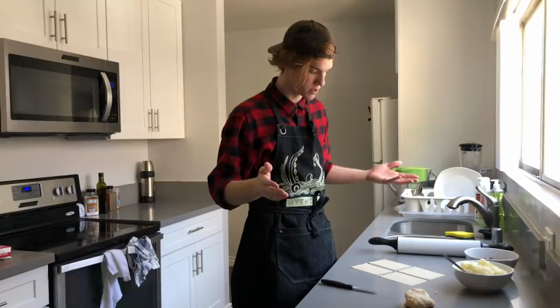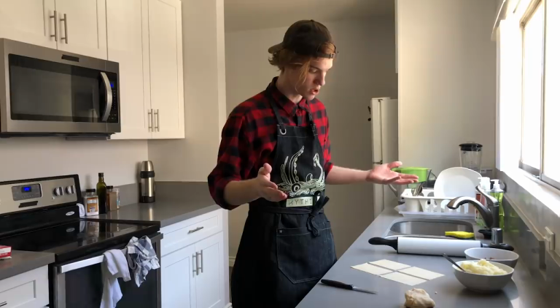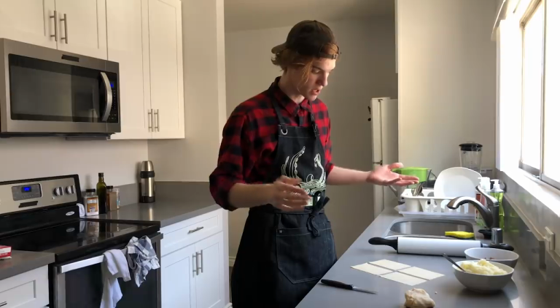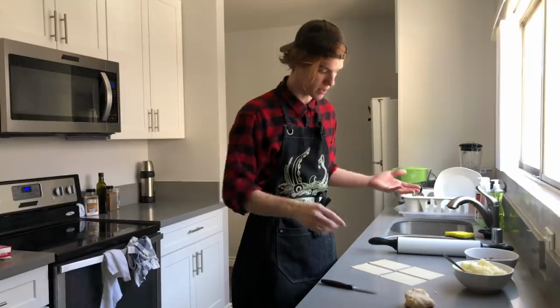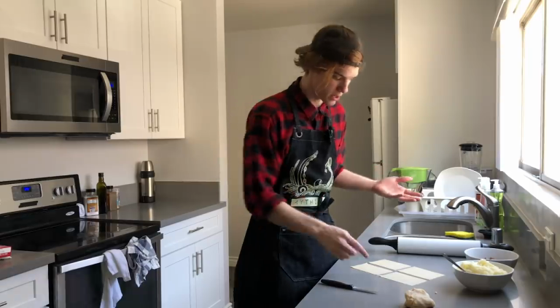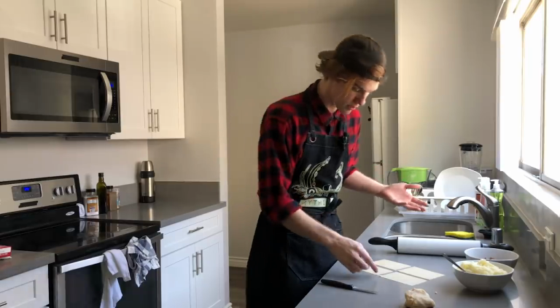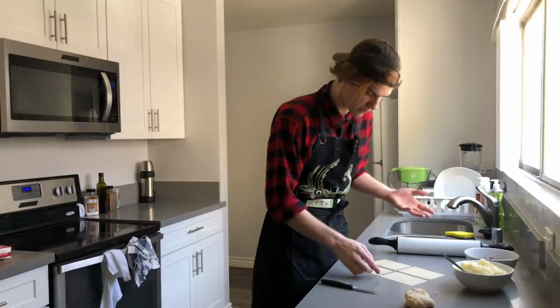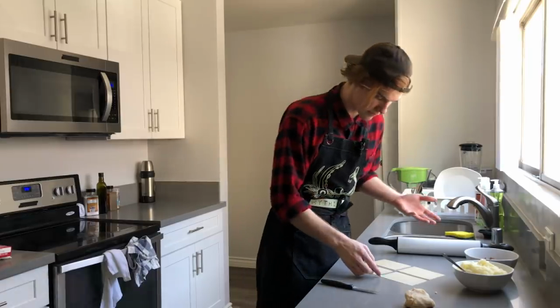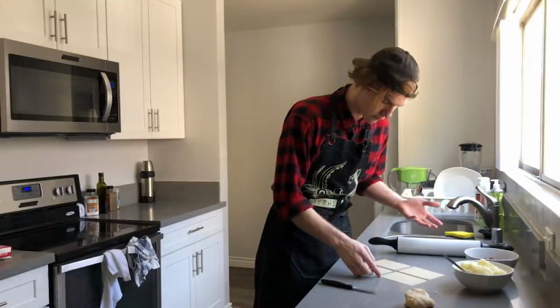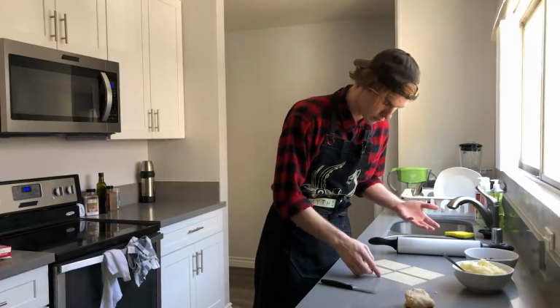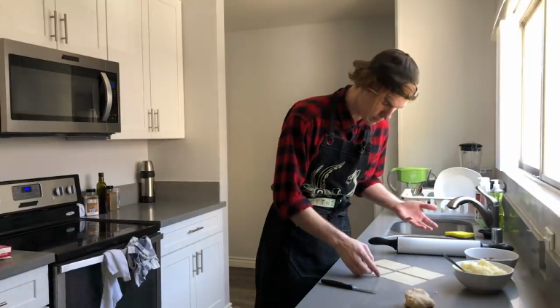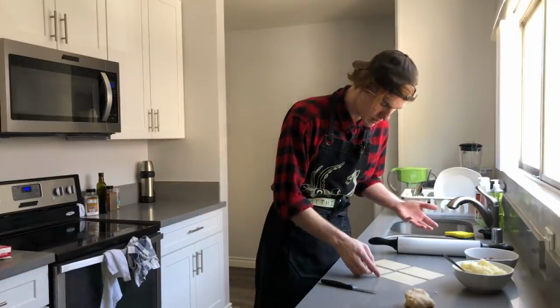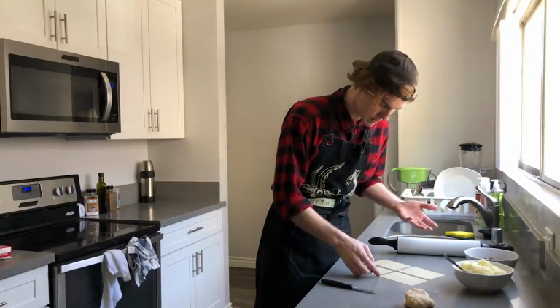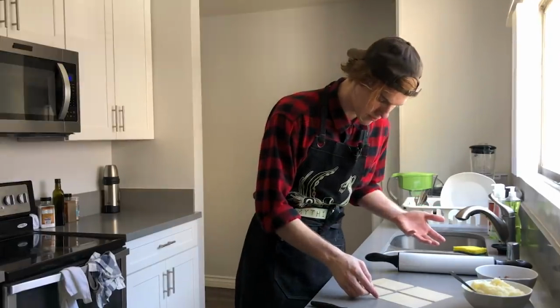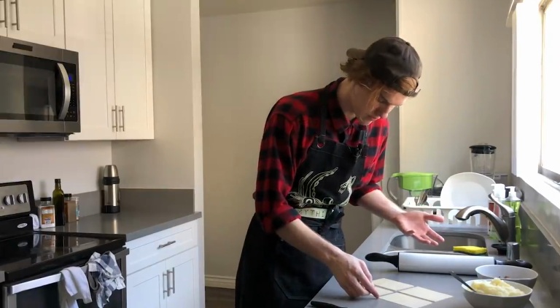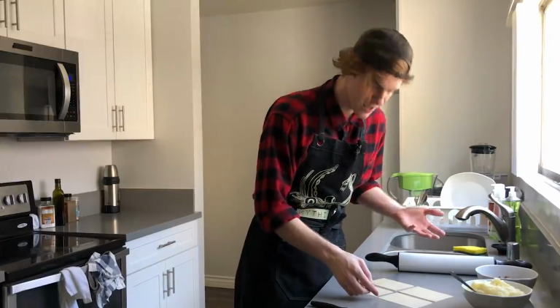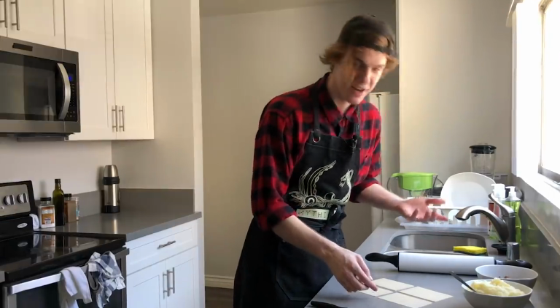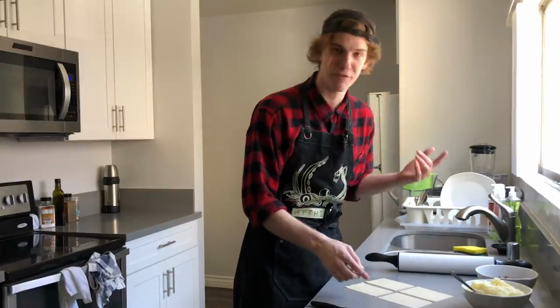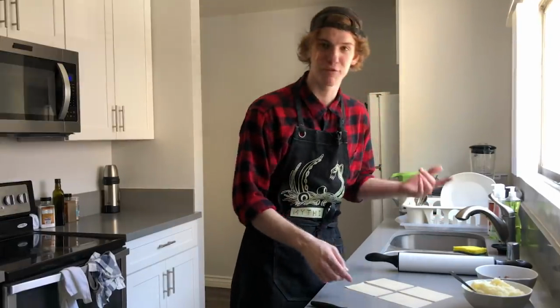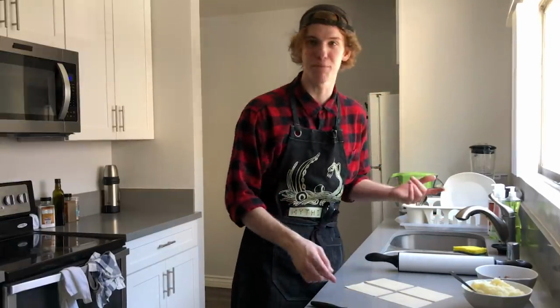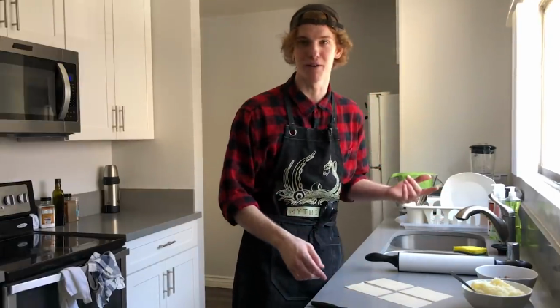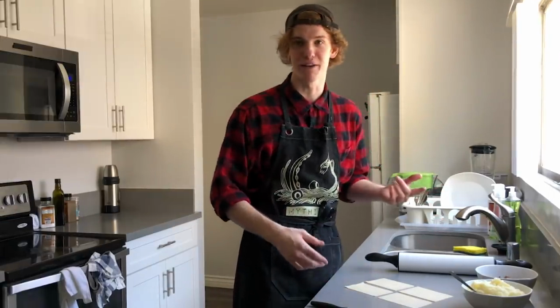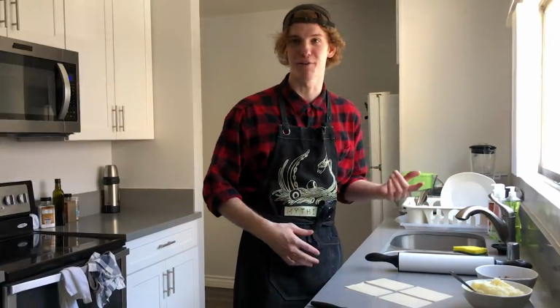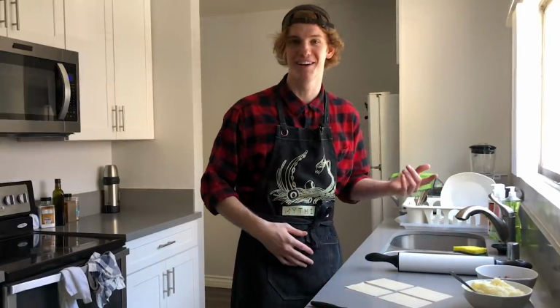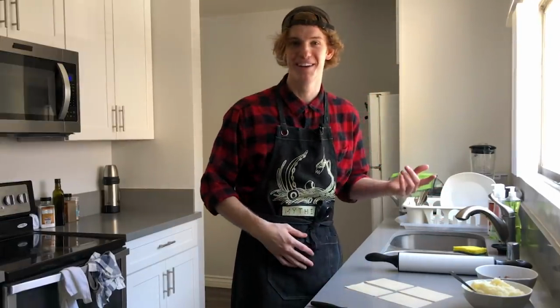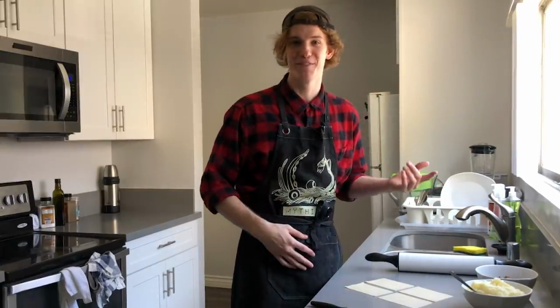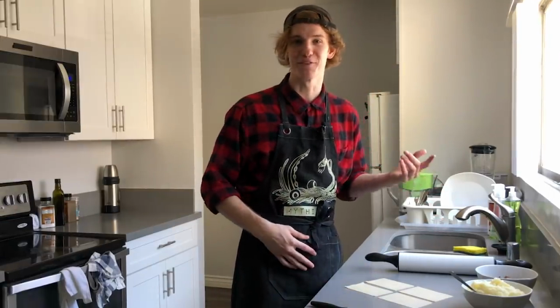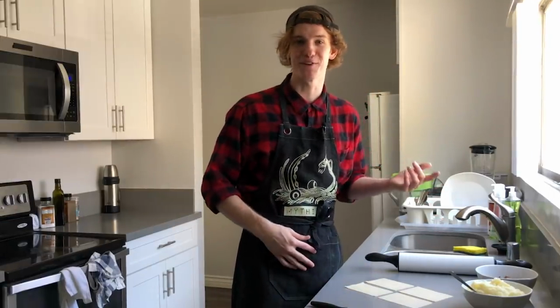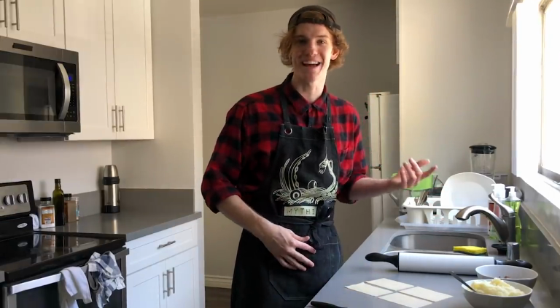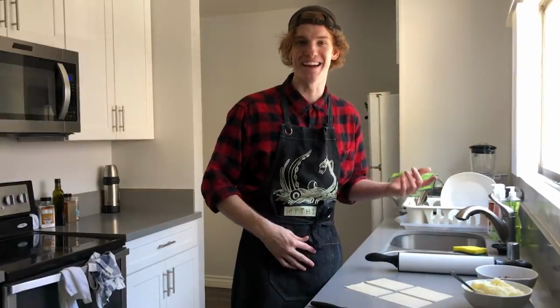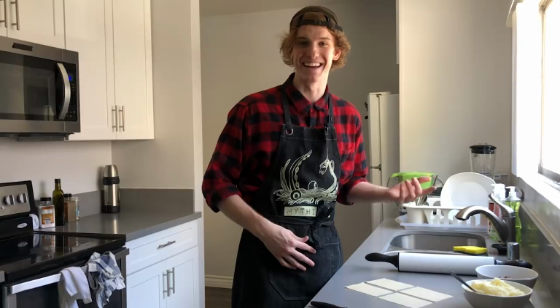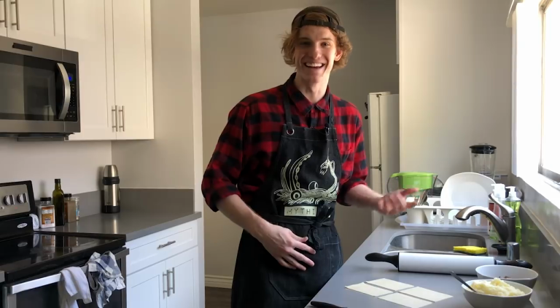They look good, you know, for free-handing it.